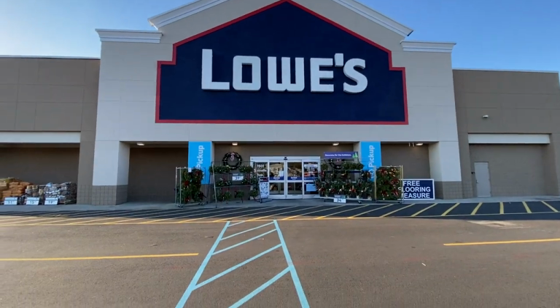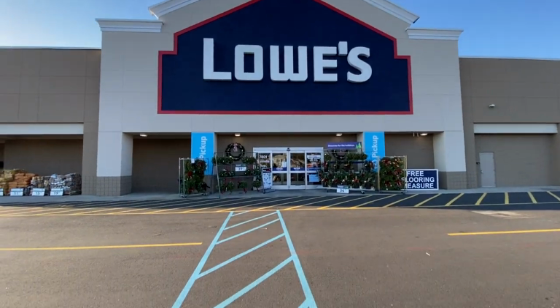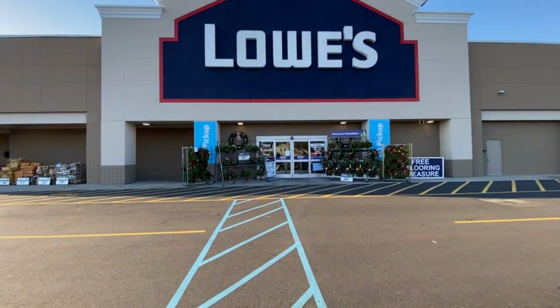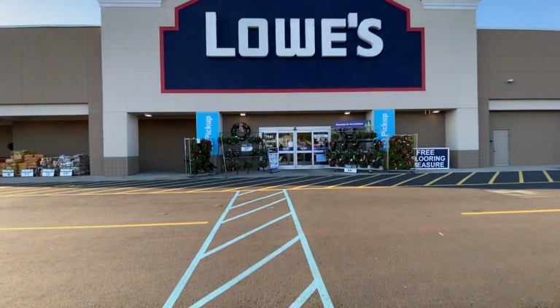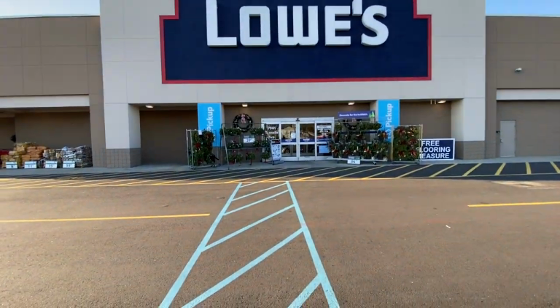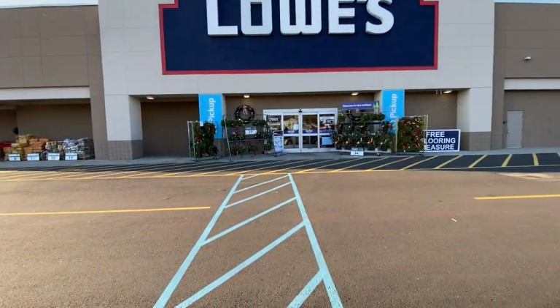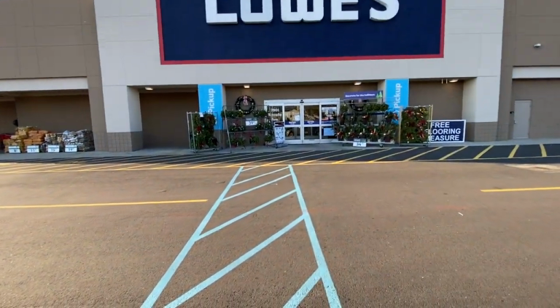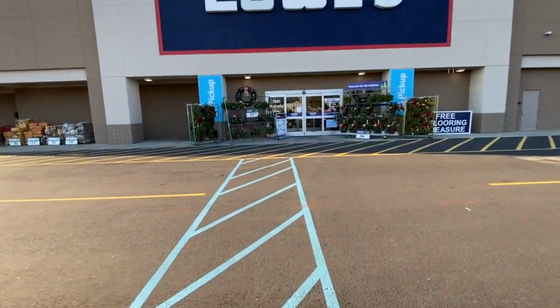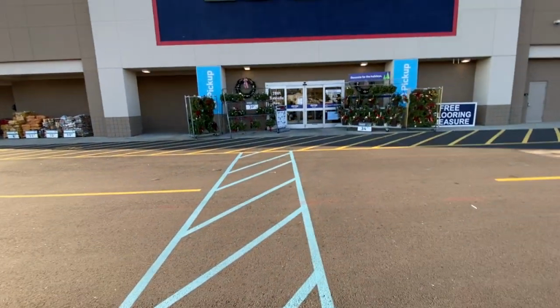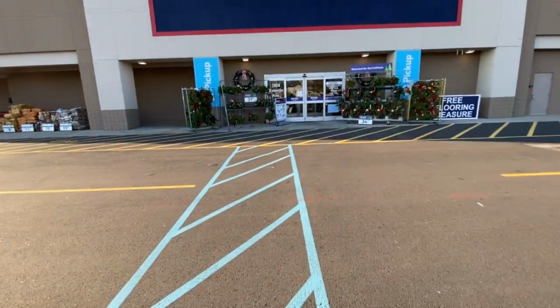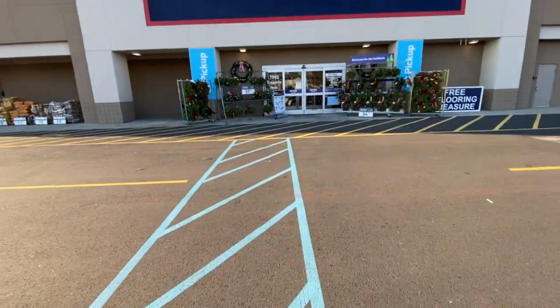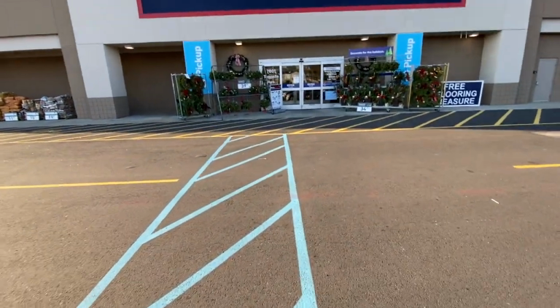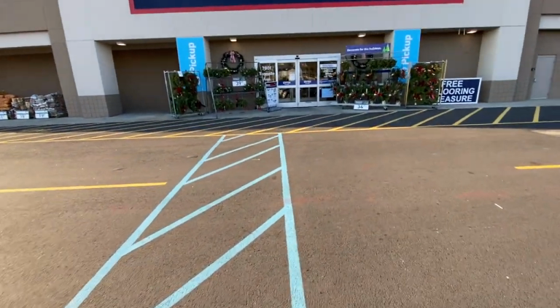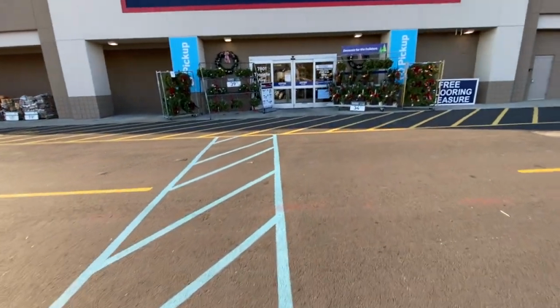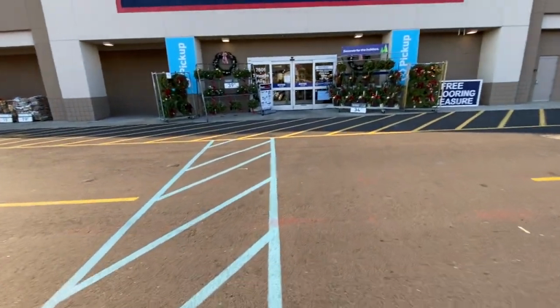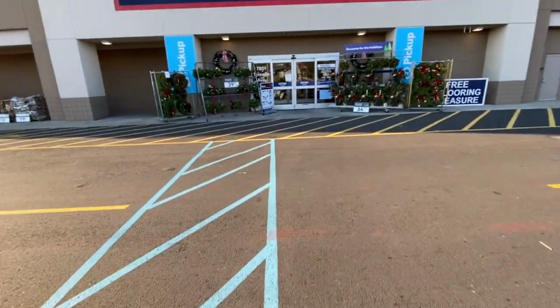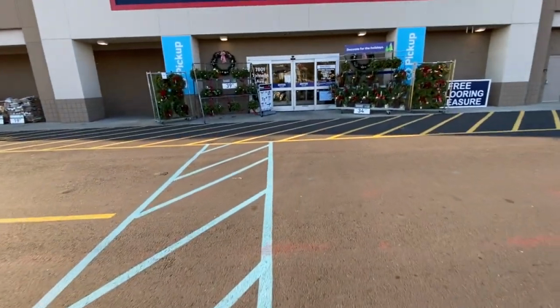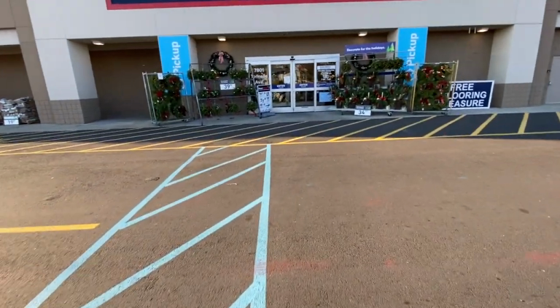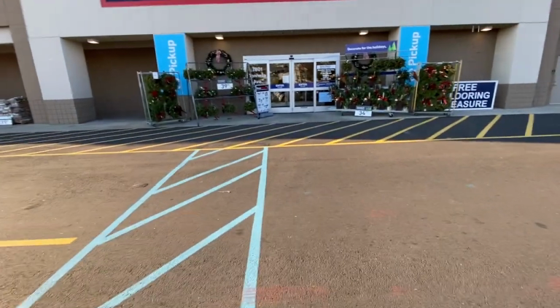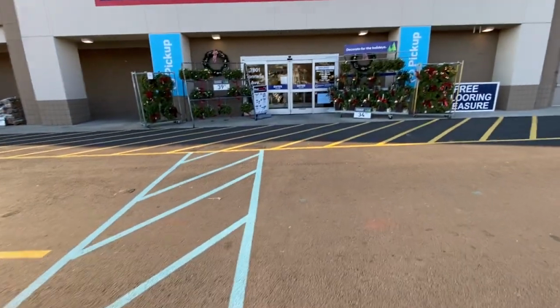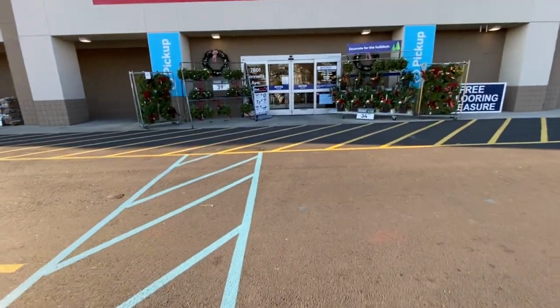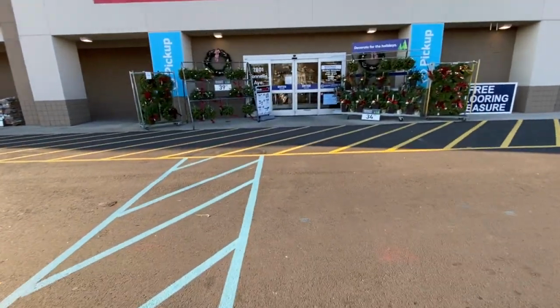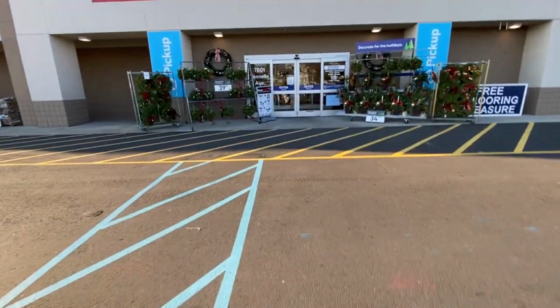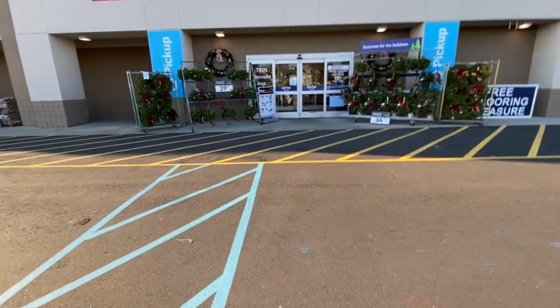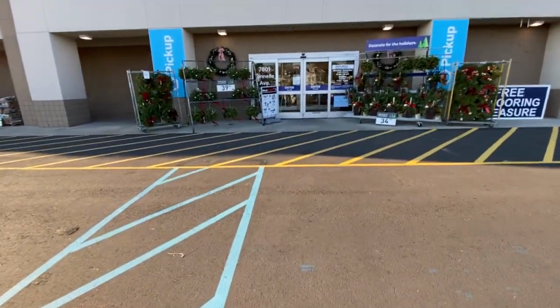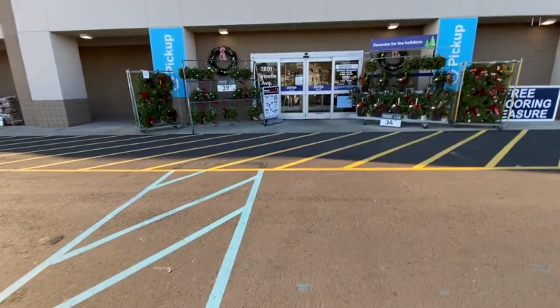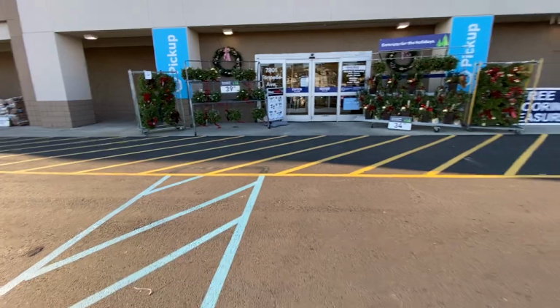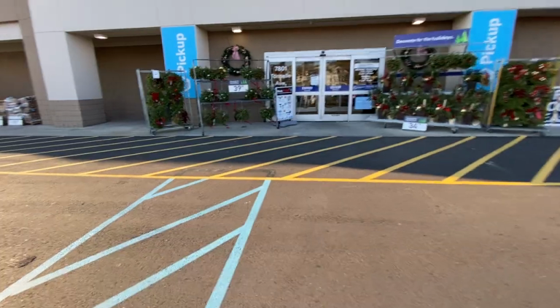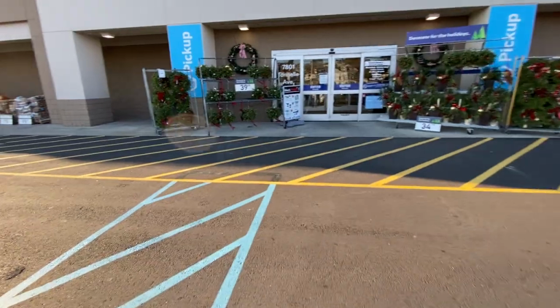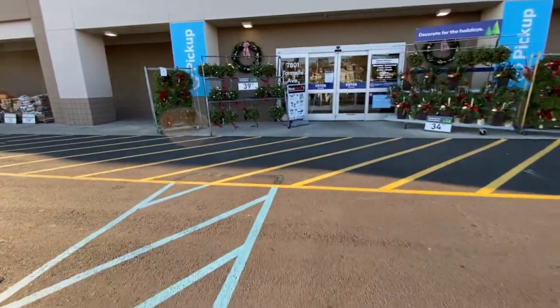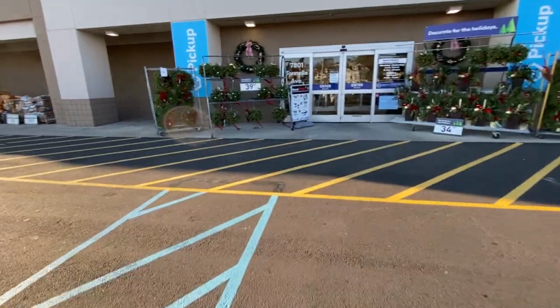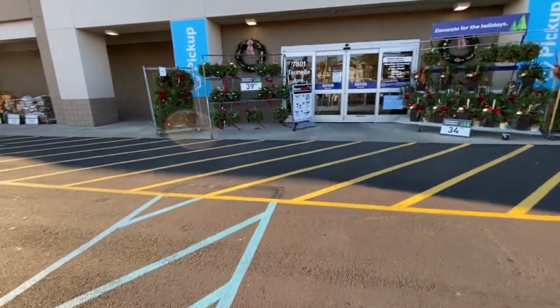Hey guys, I am at Lowe's in North Bergen, New Jersey. We're here to check out Christmas decorations.